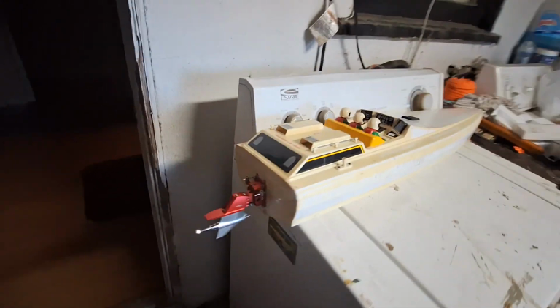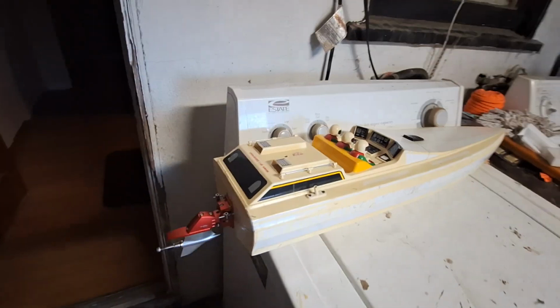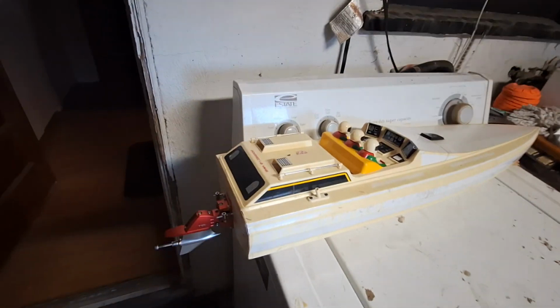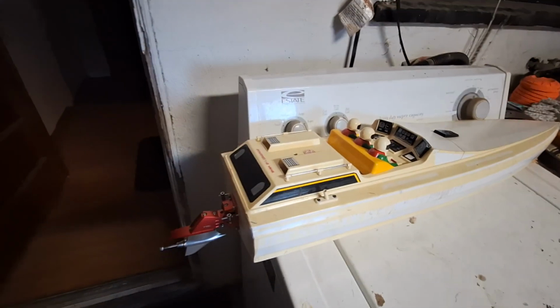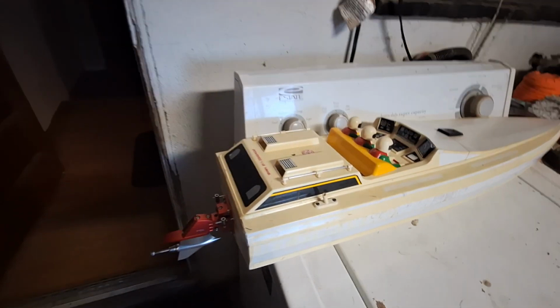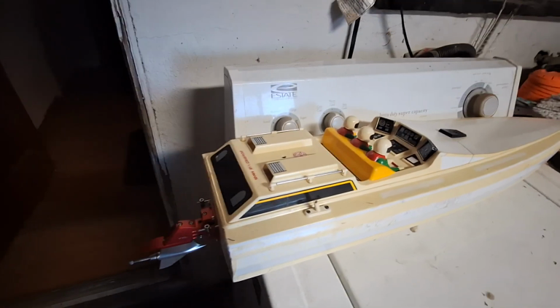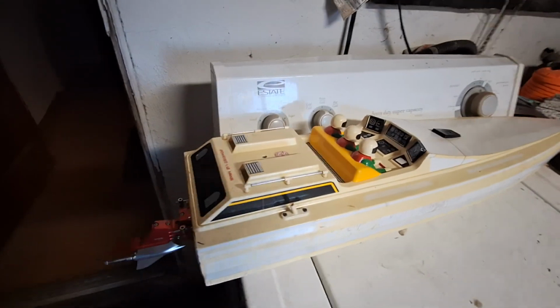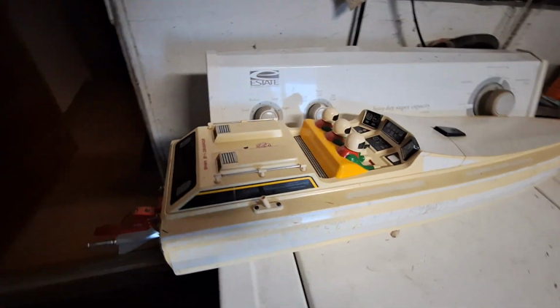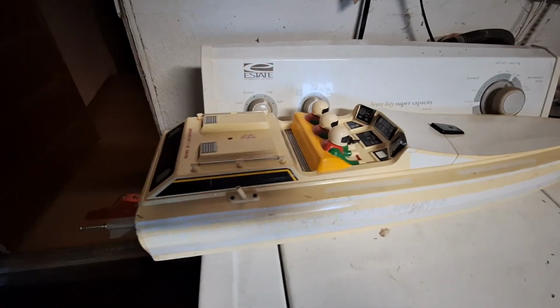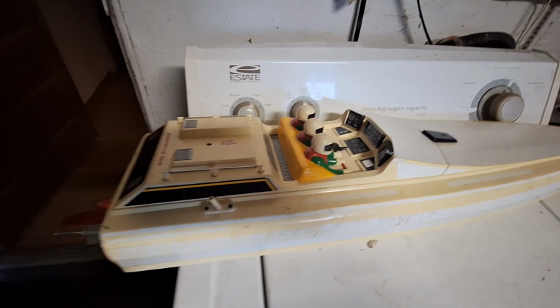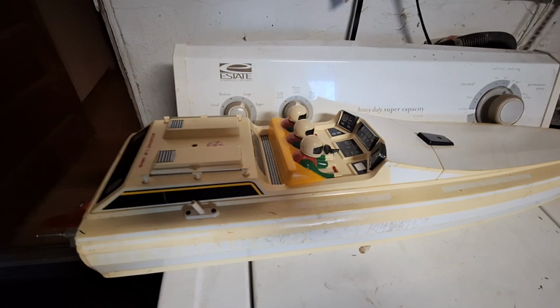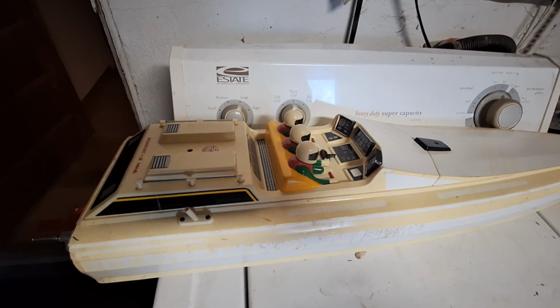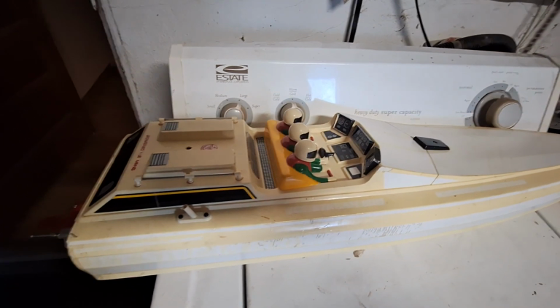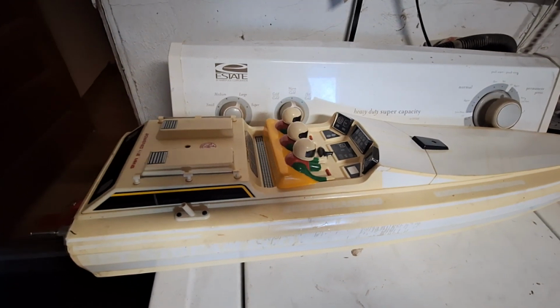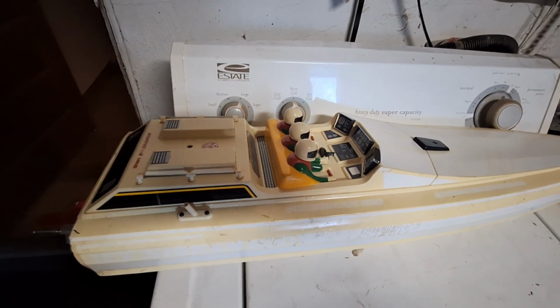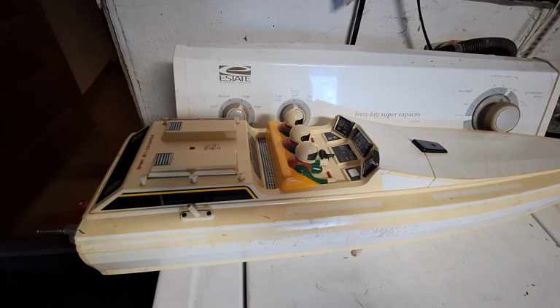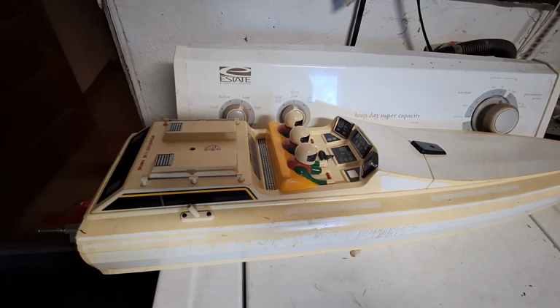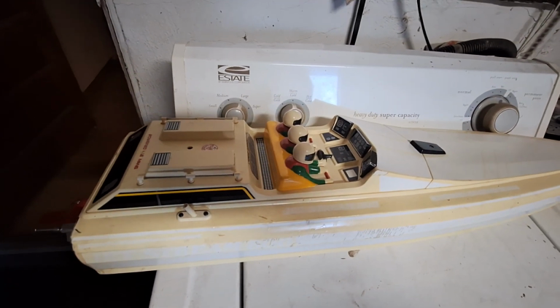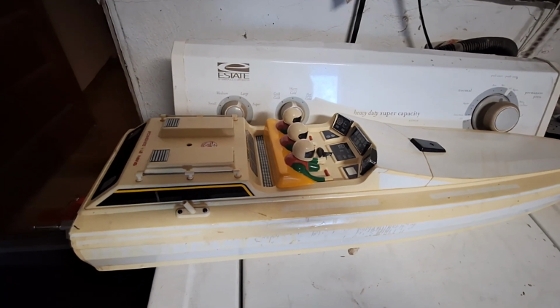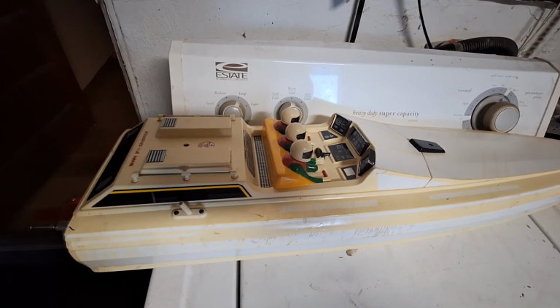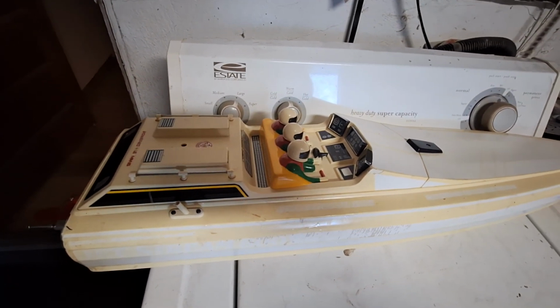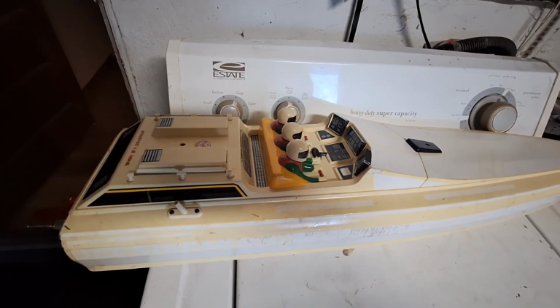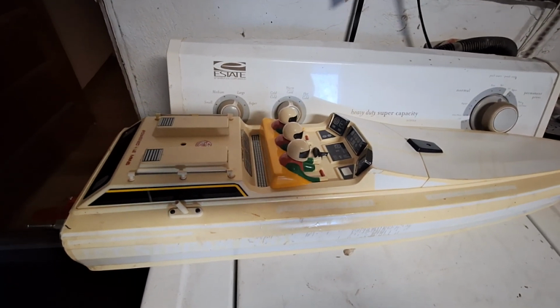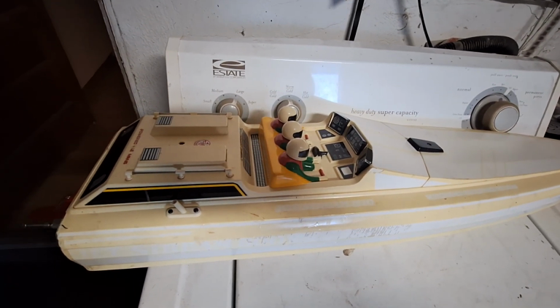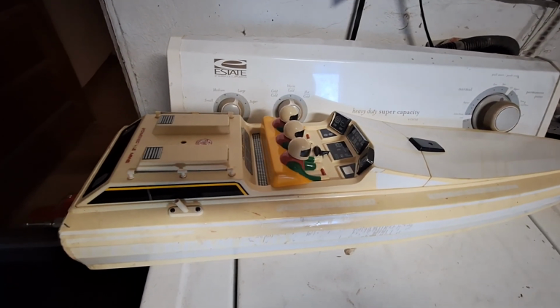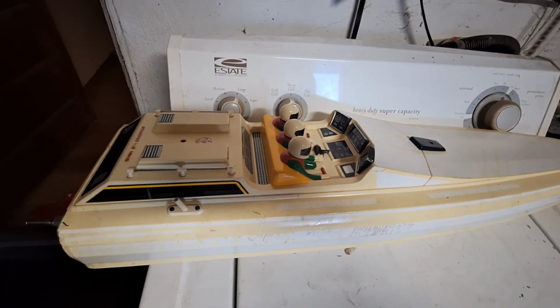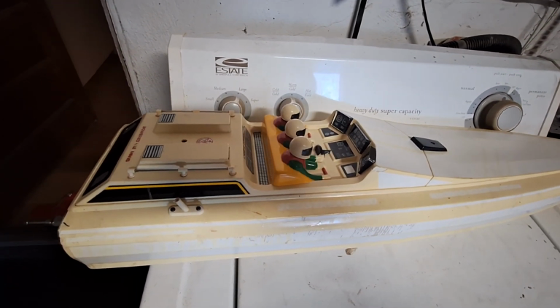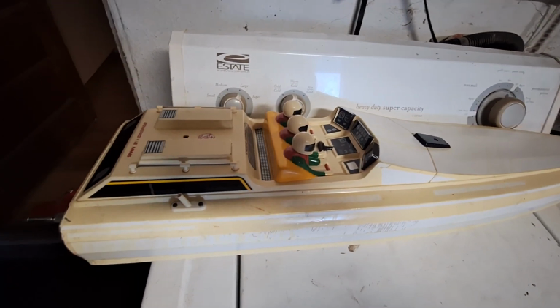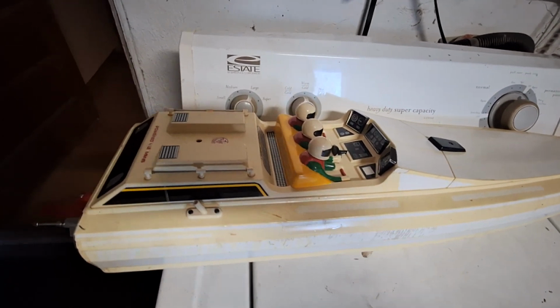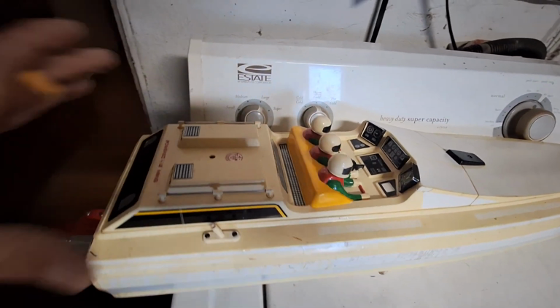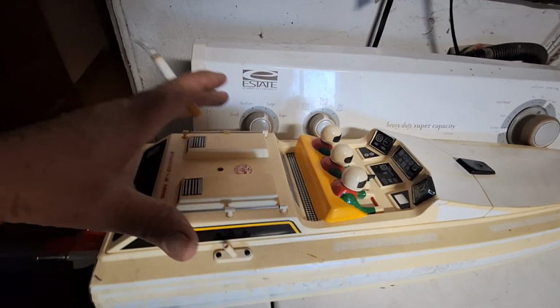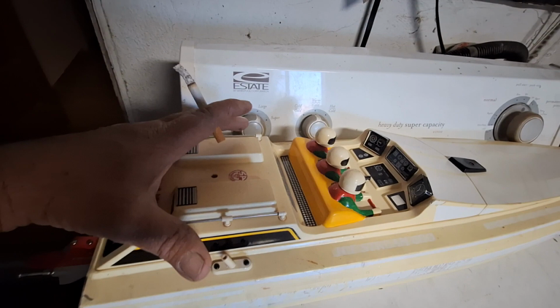Here's the cockpit and the drivers. We've got our navigator, our throttle man, and our steering guy.